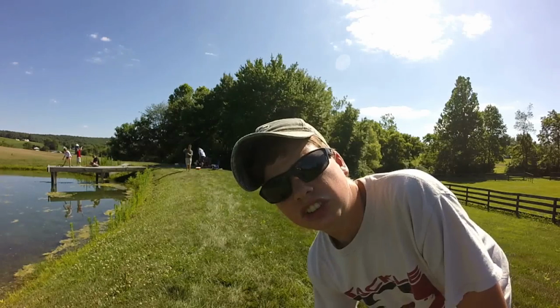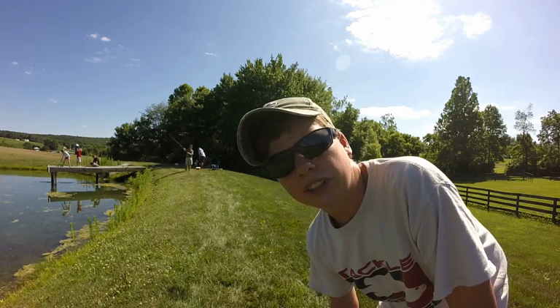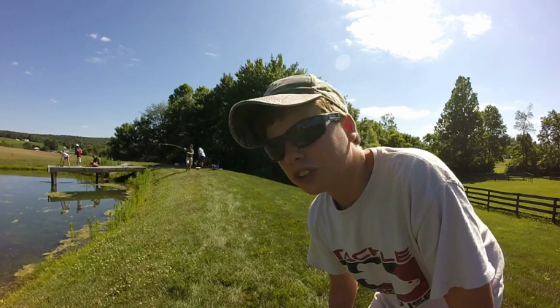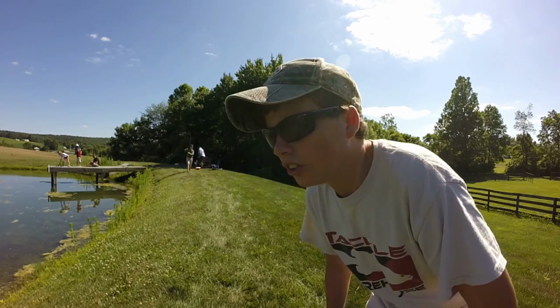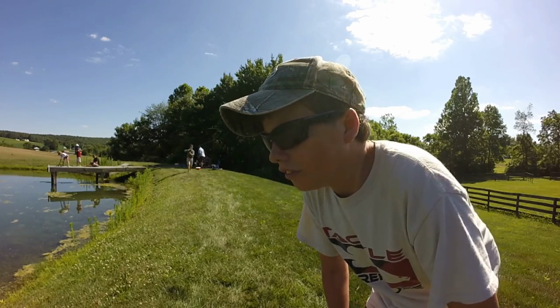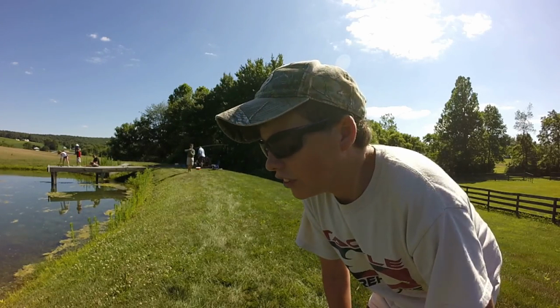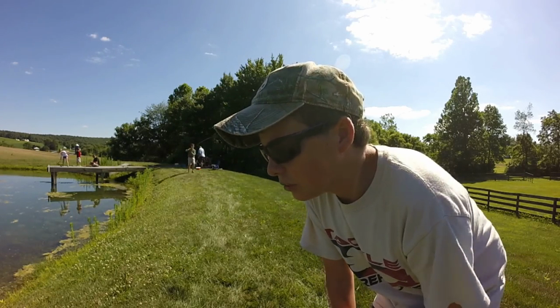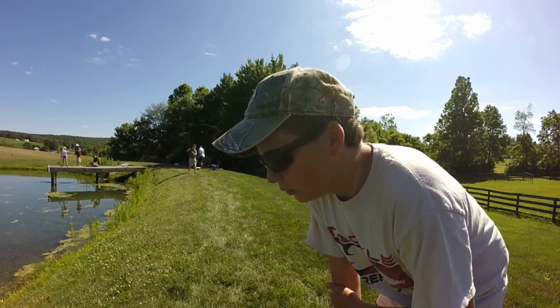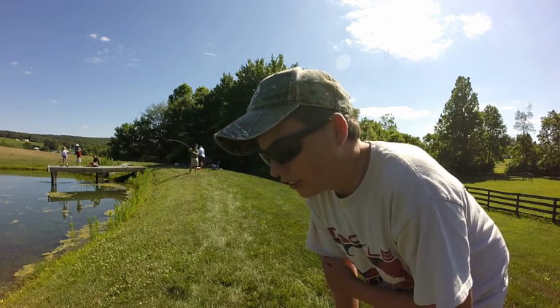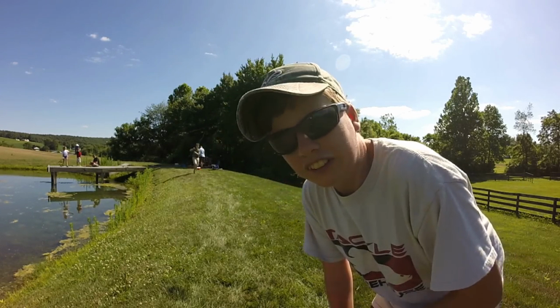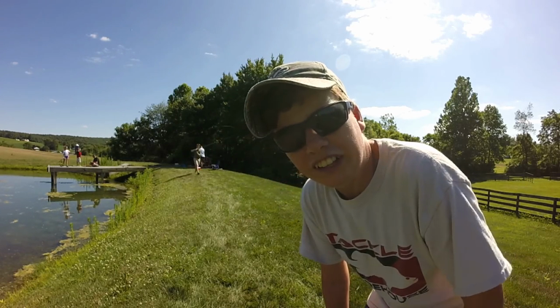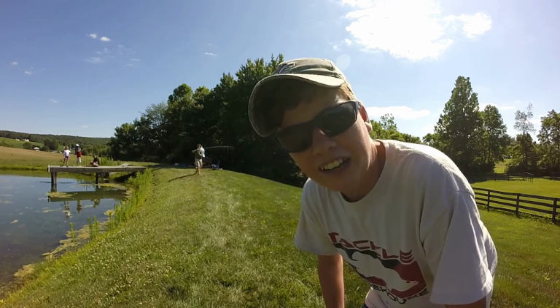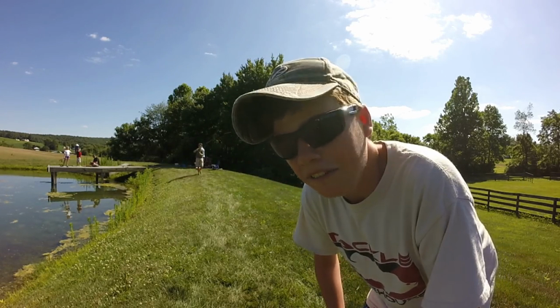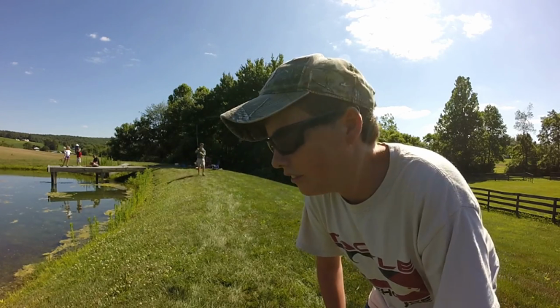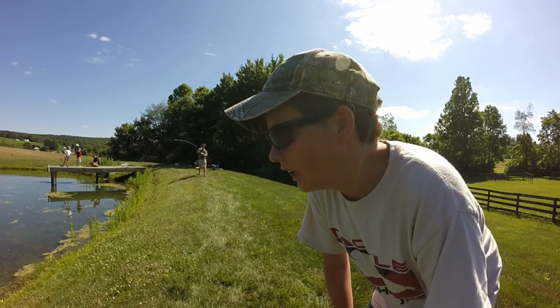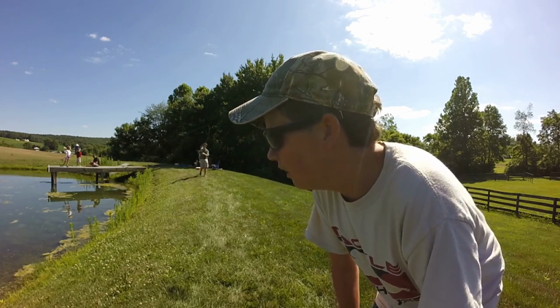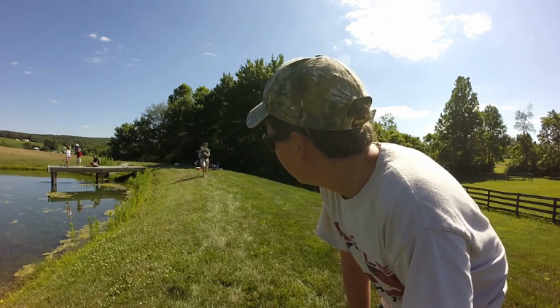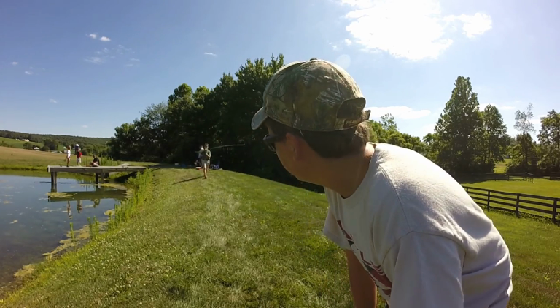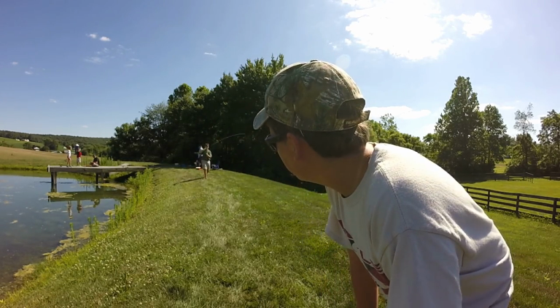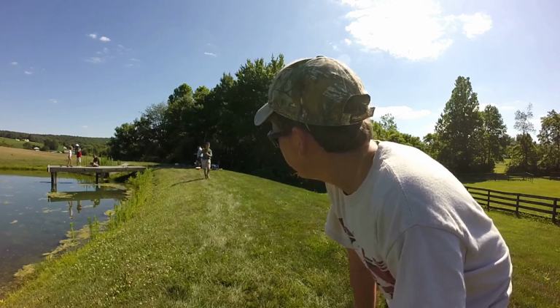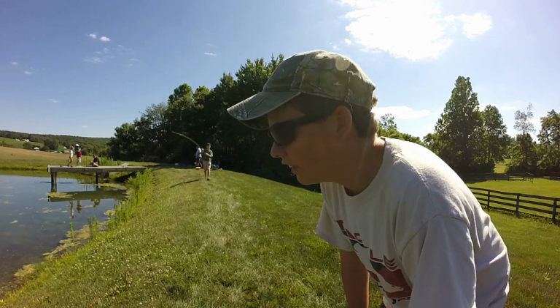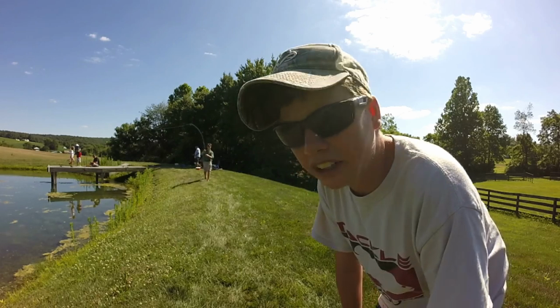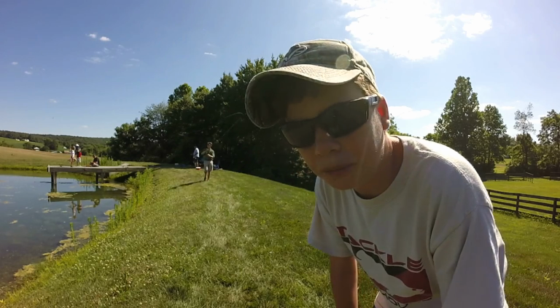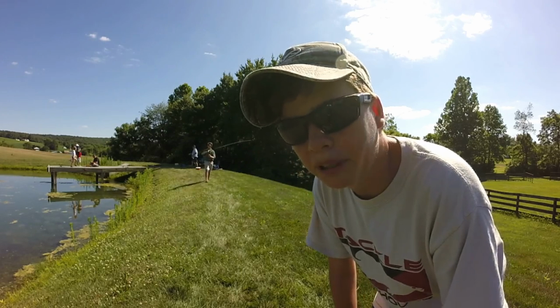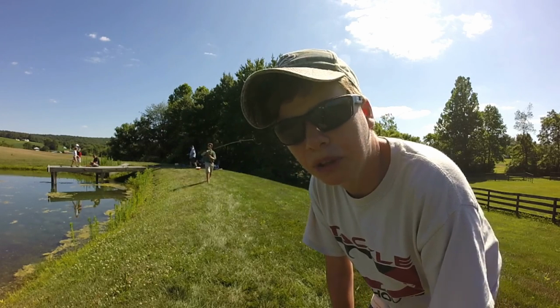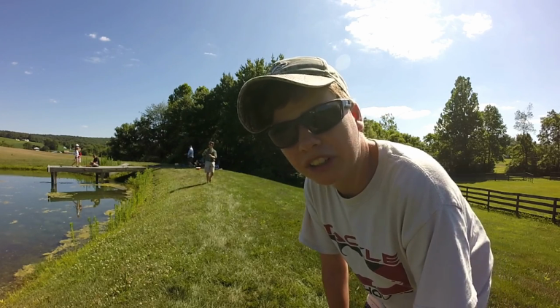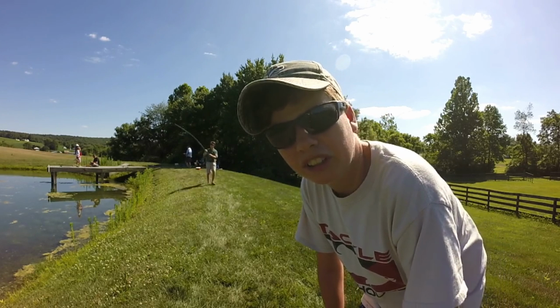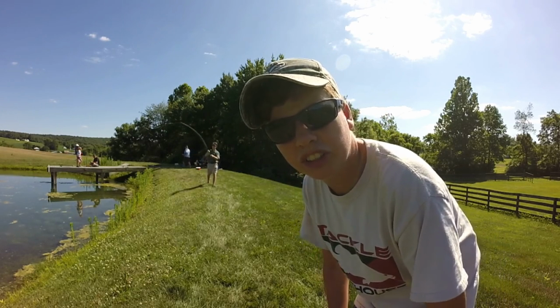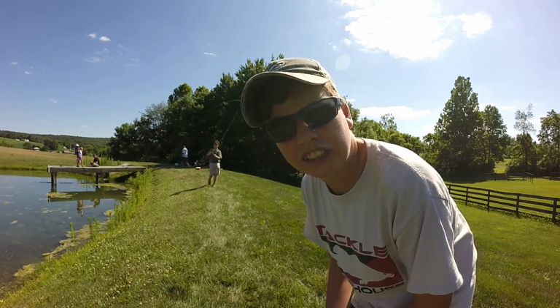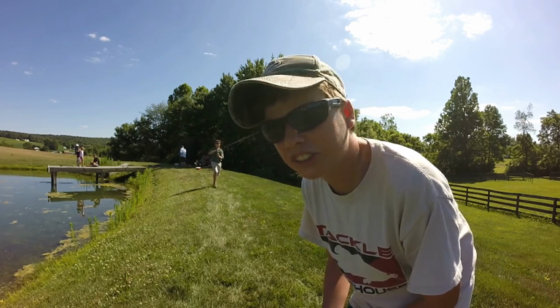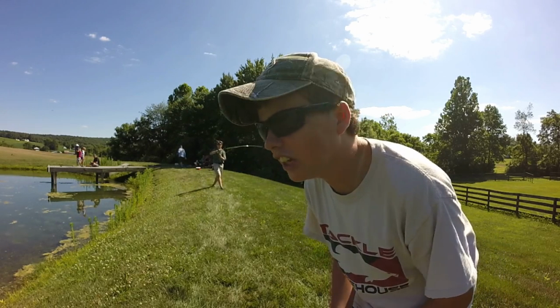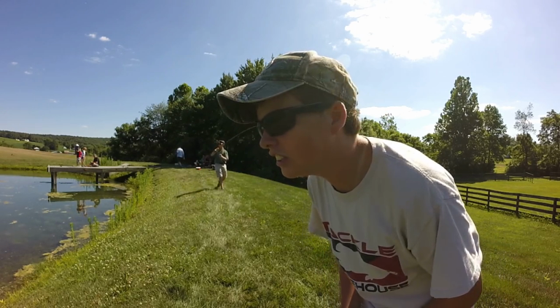Jacob just caught the first bluegill of the day. I haven't even got my line in the water. He caught a big one — good eater size.